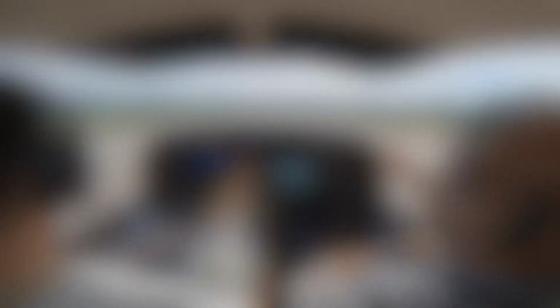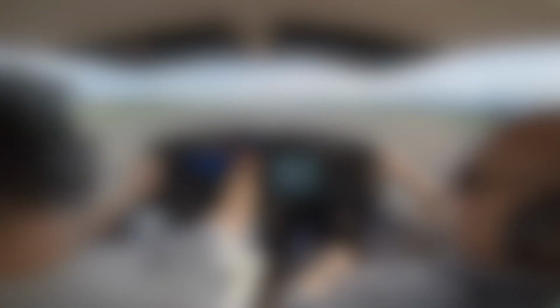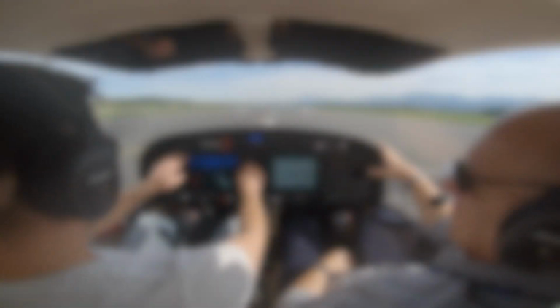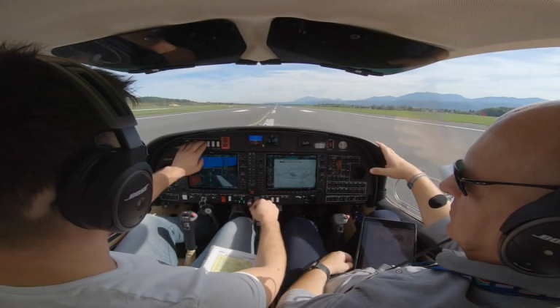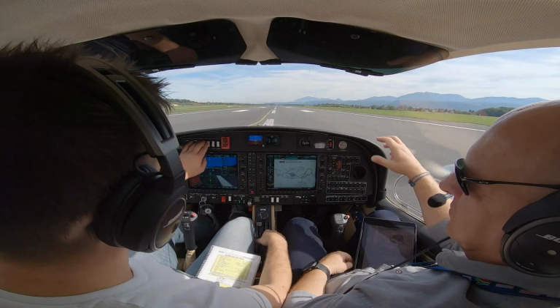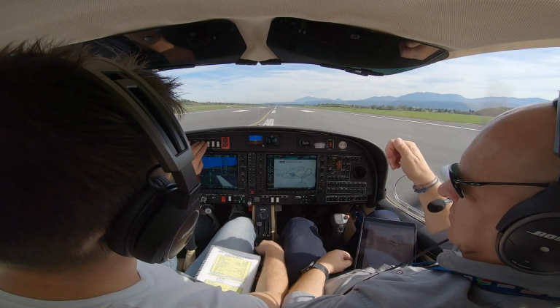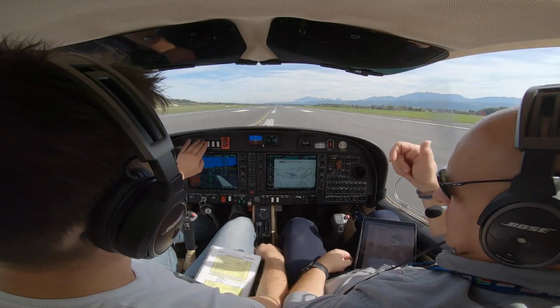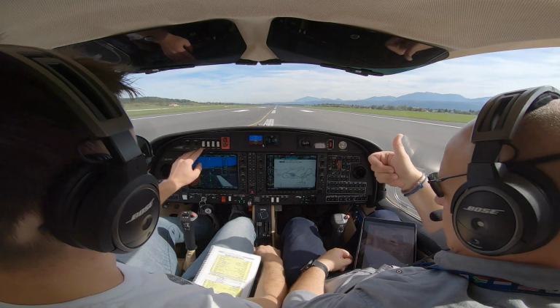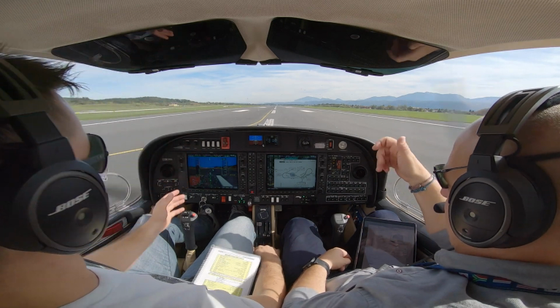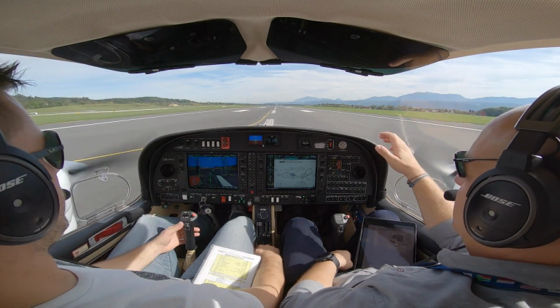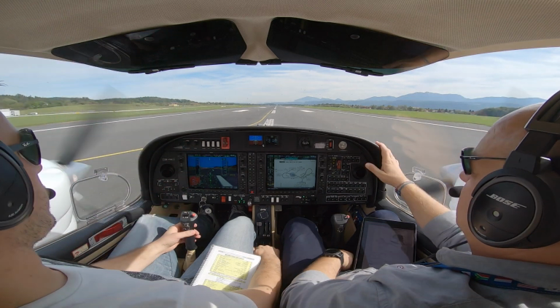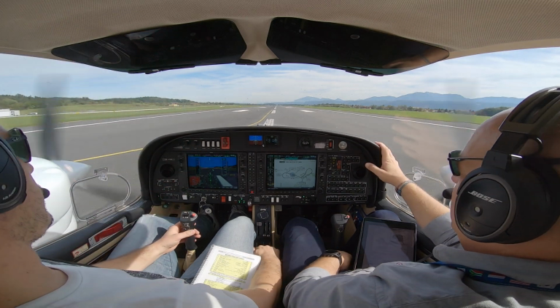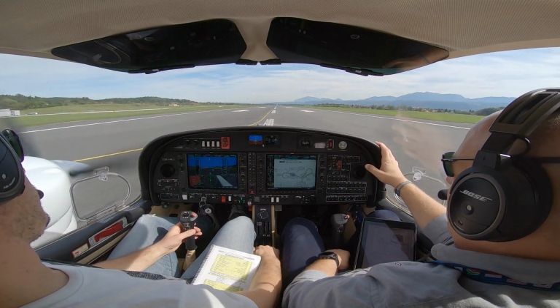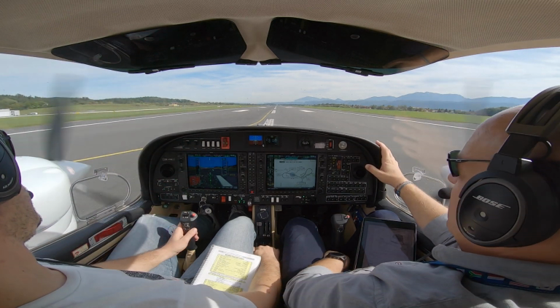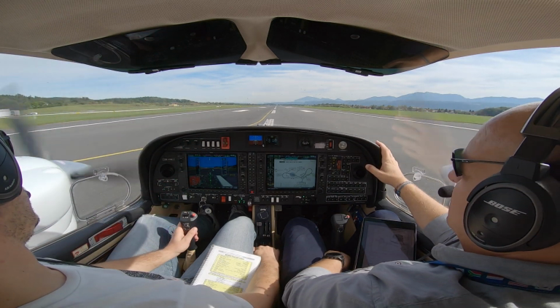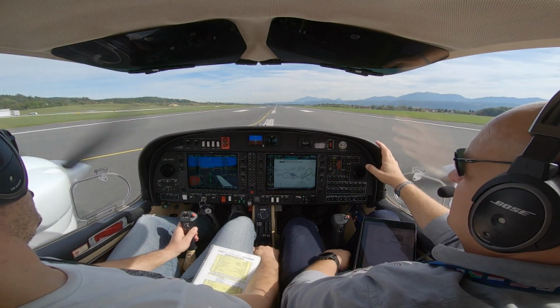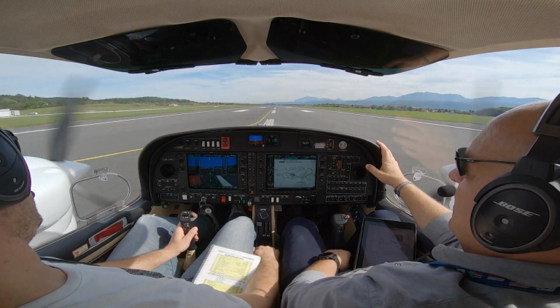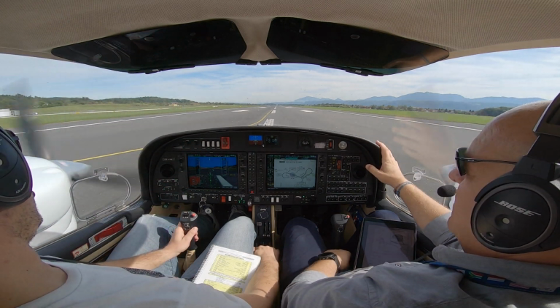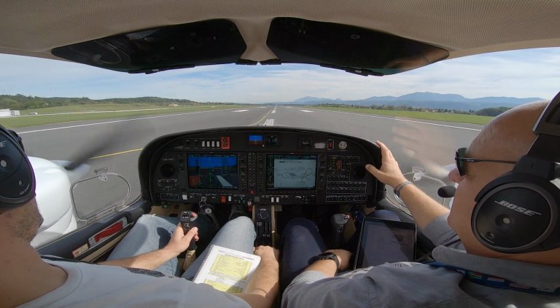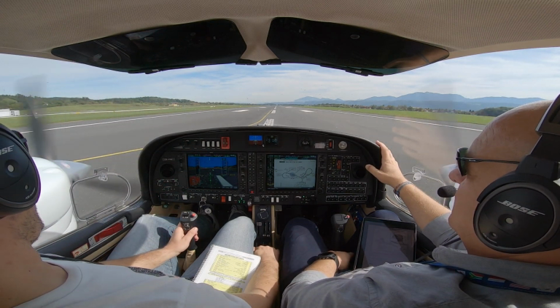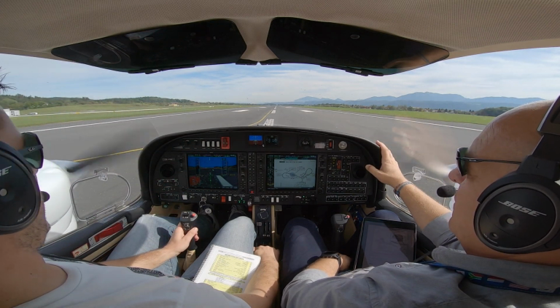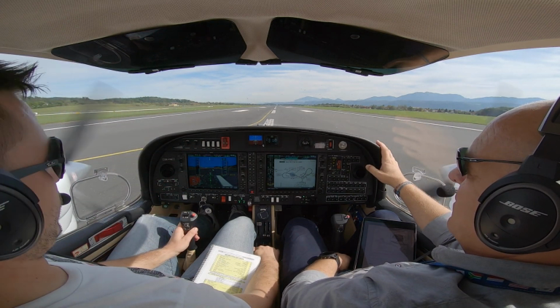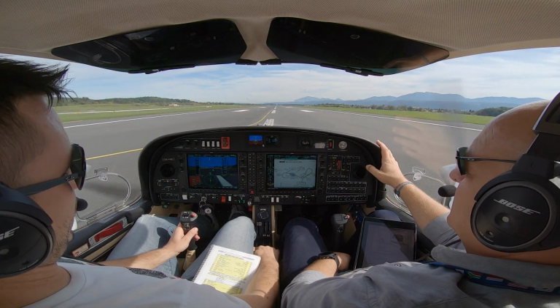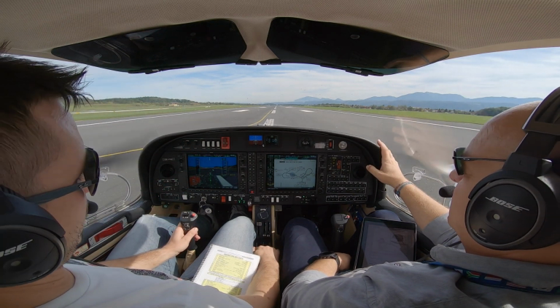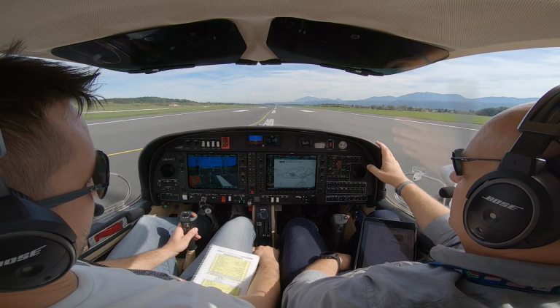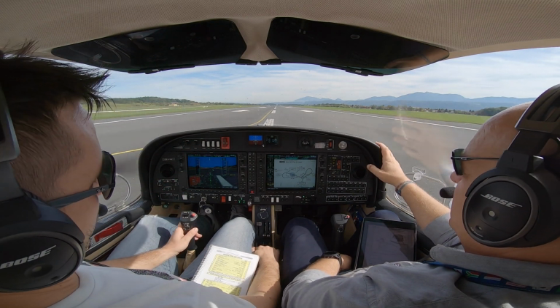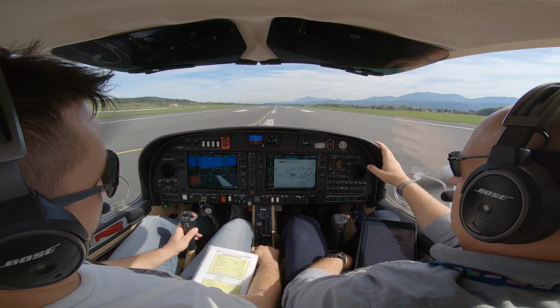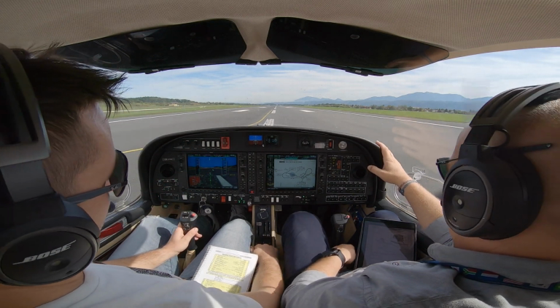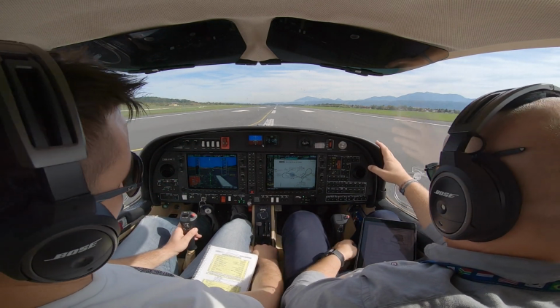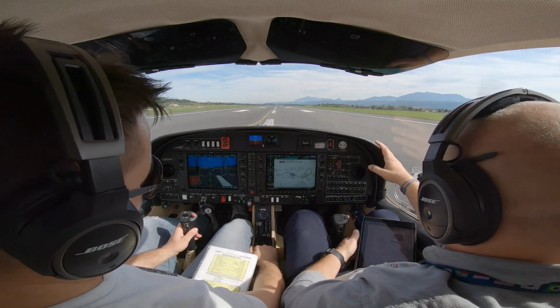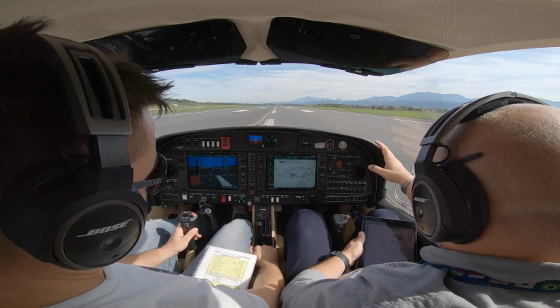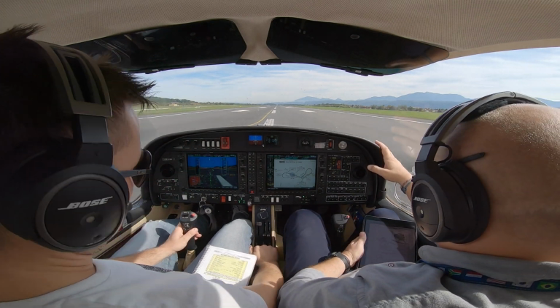Wind 080 degrees, 5 knots. Runway 10 left, cleared for takeoff. Cleared for takeoff, runway 10 left, Ausgleich of X-ray.